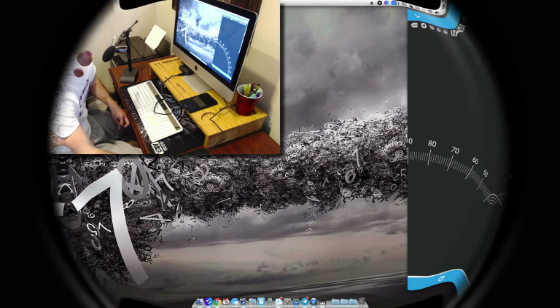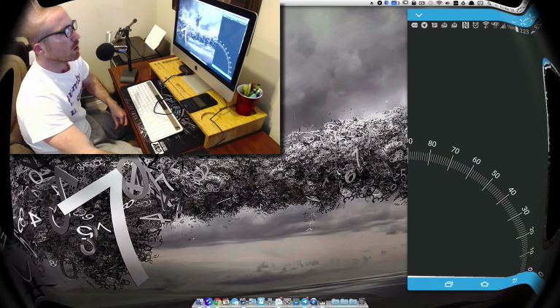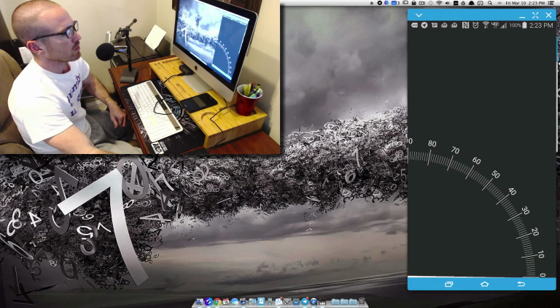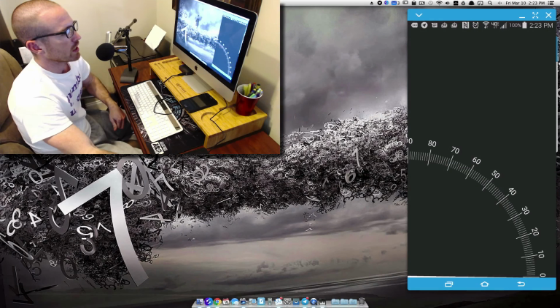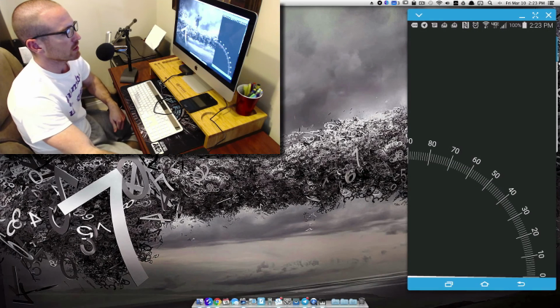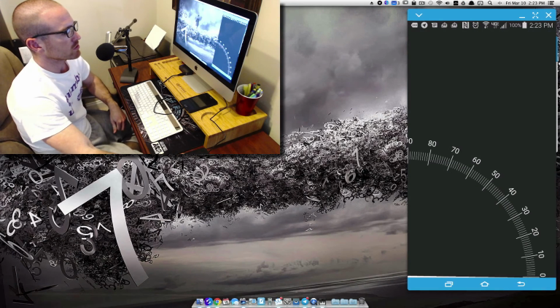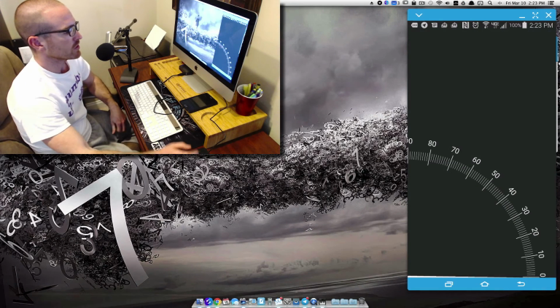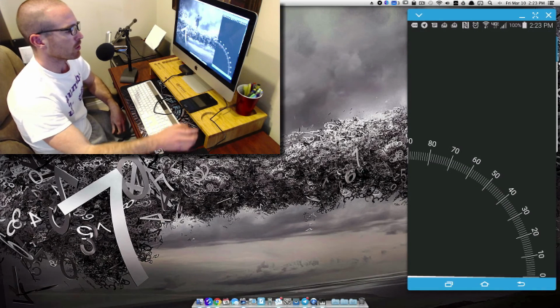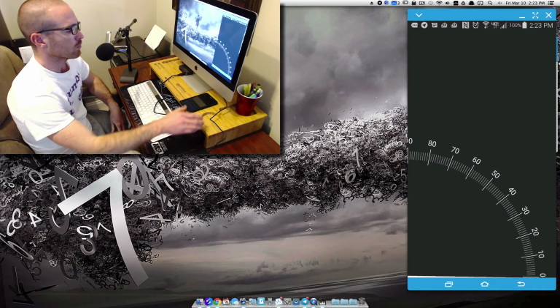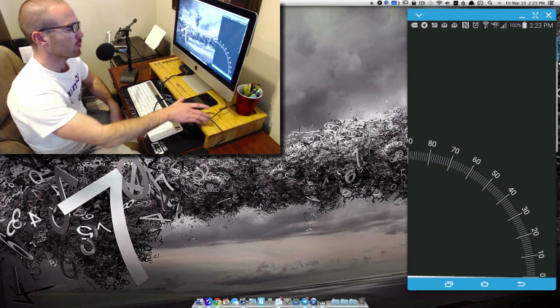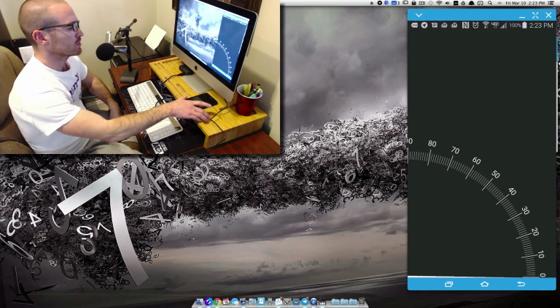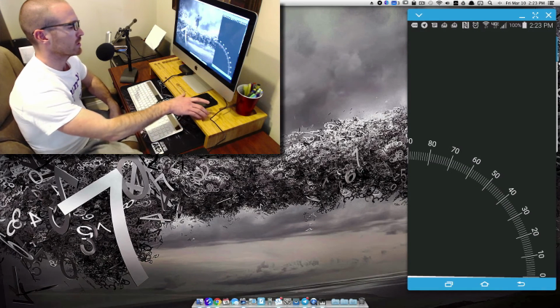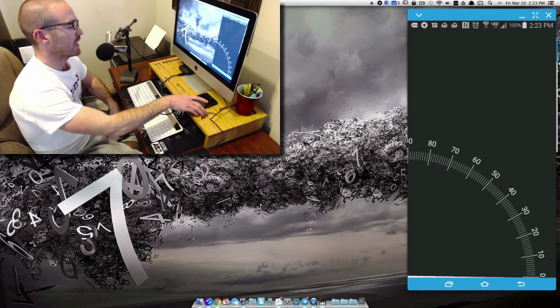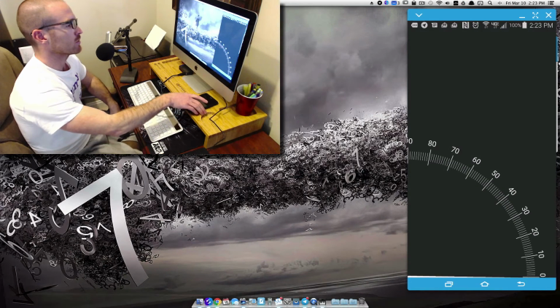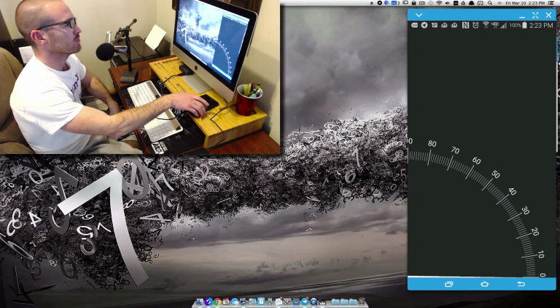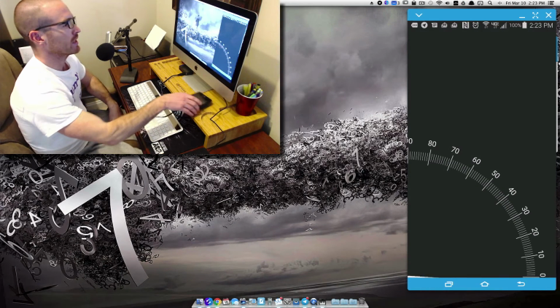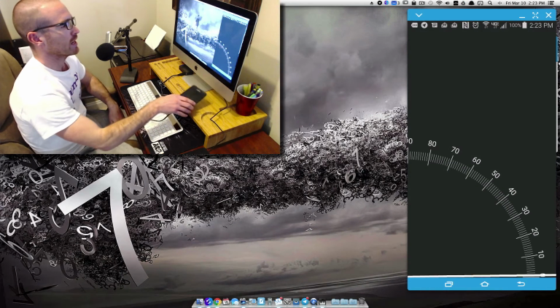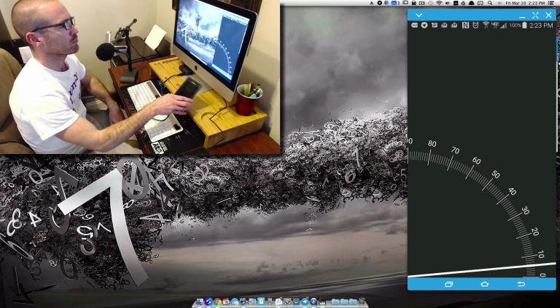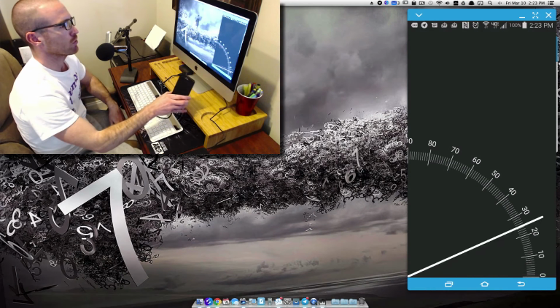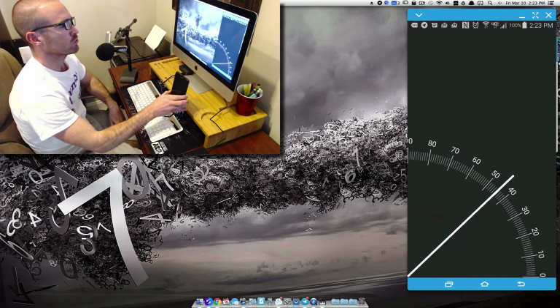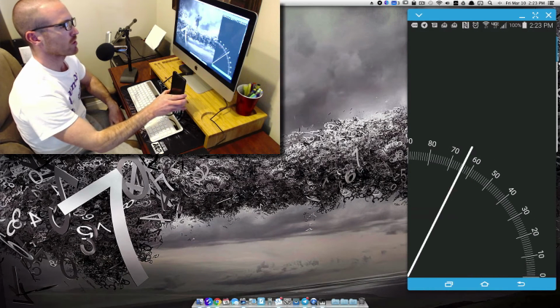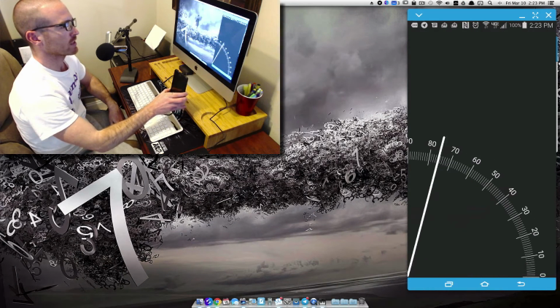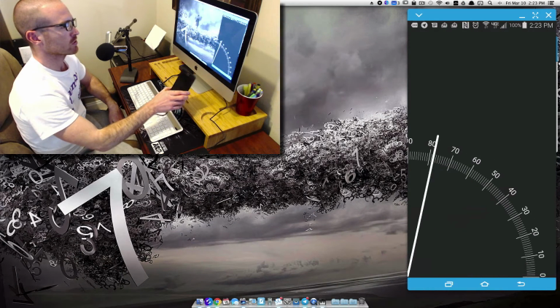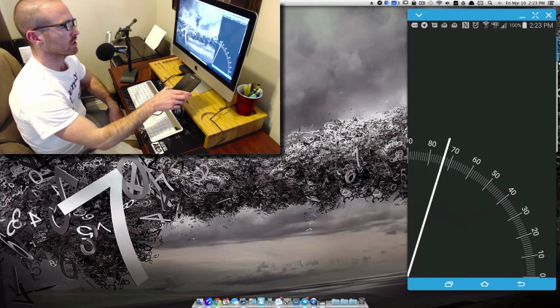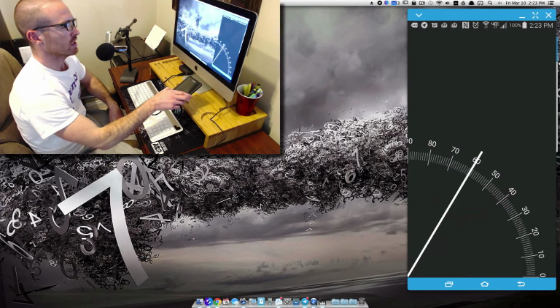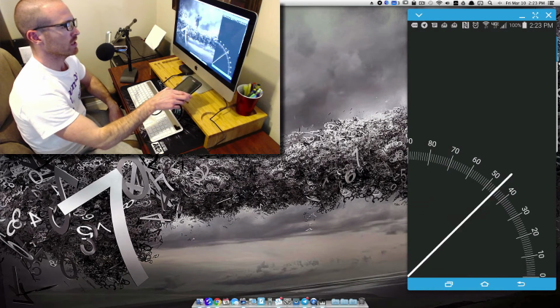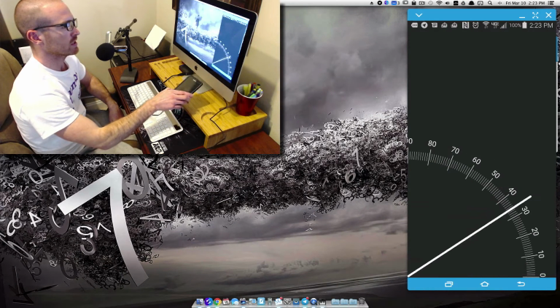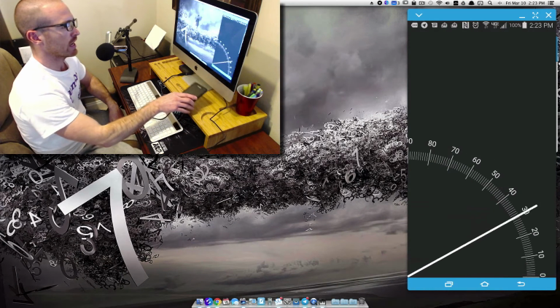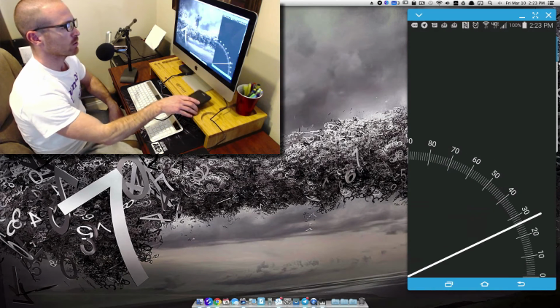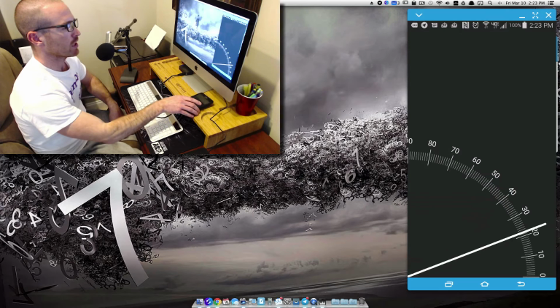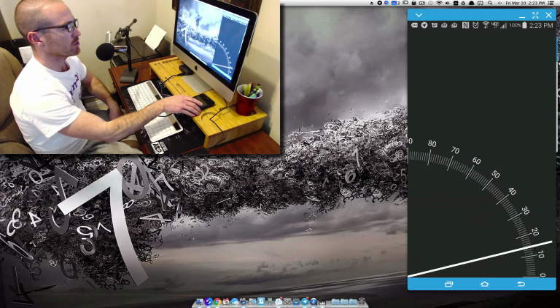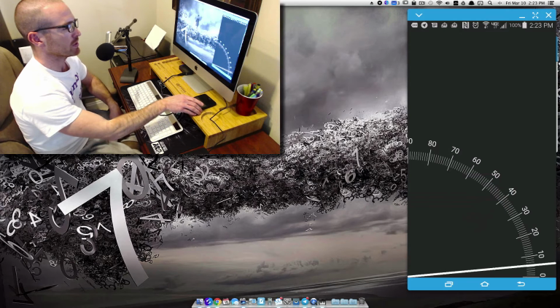In this video, we're going to look at how to make a protractor in KLWP.